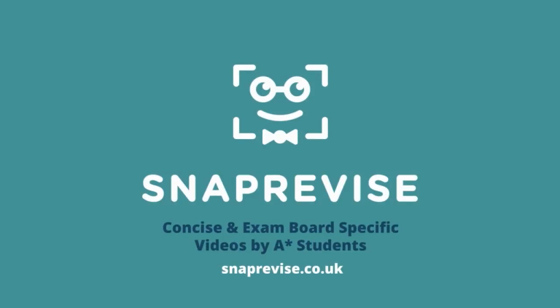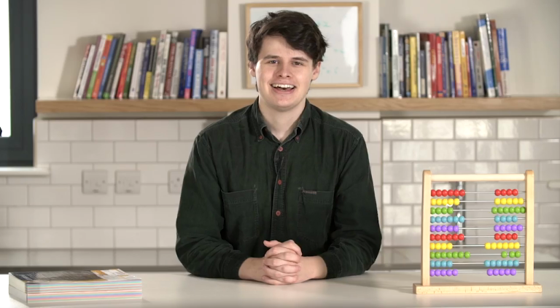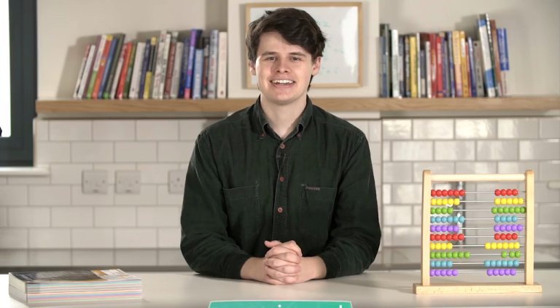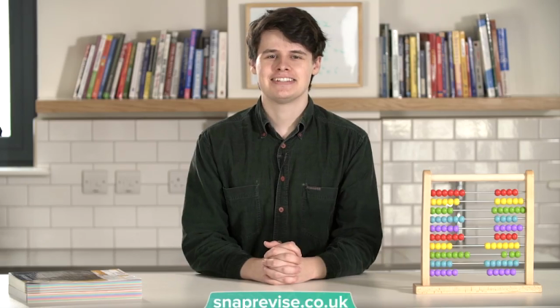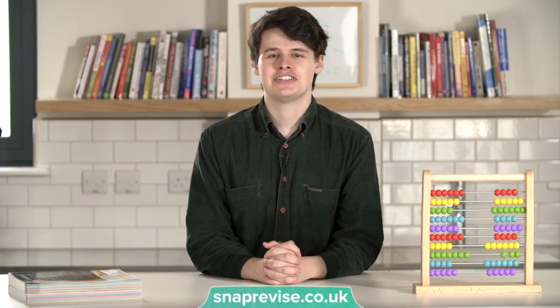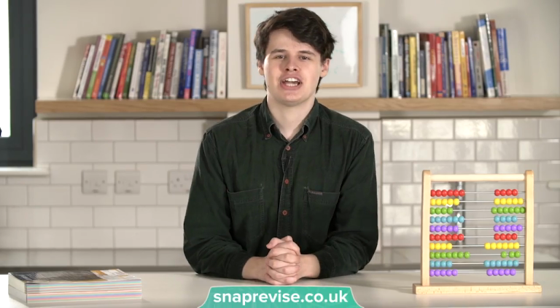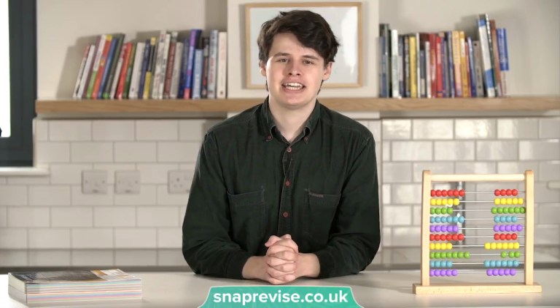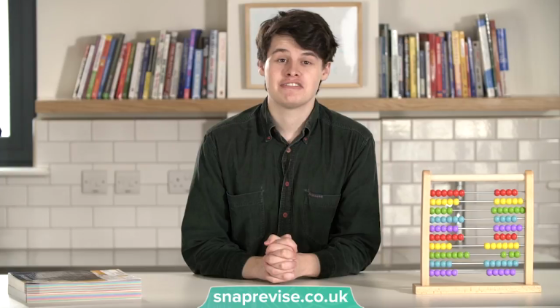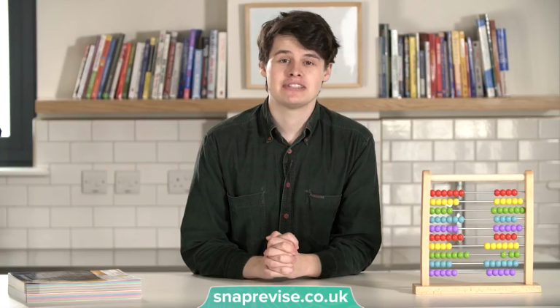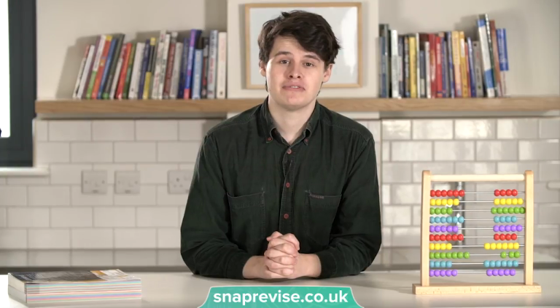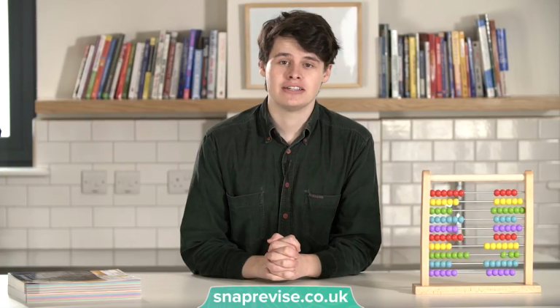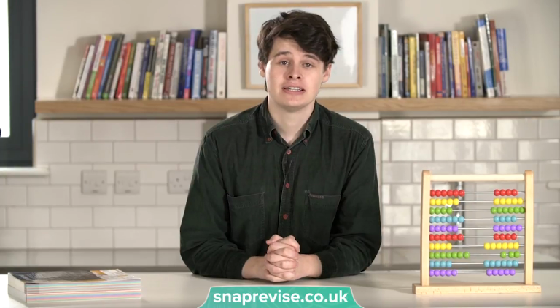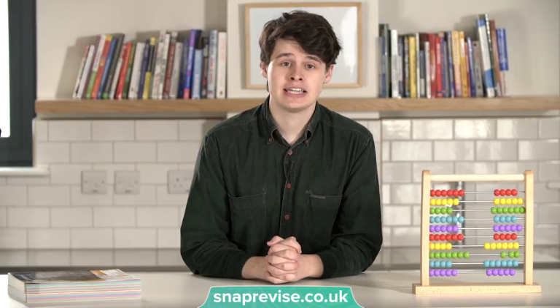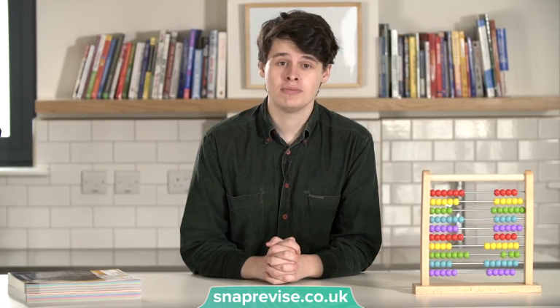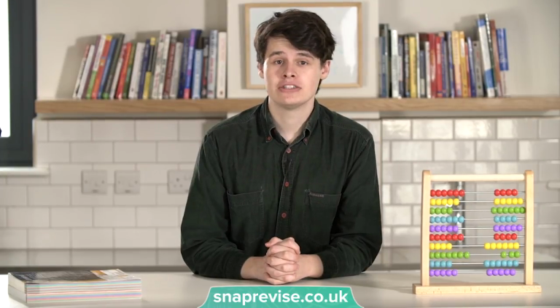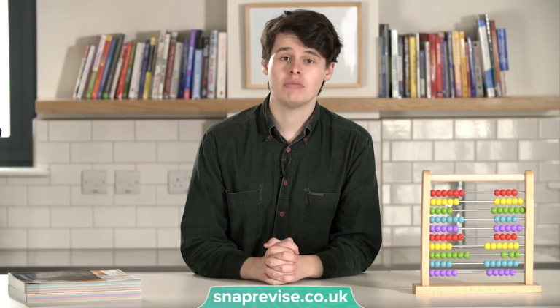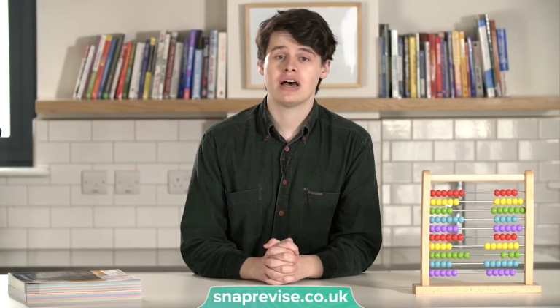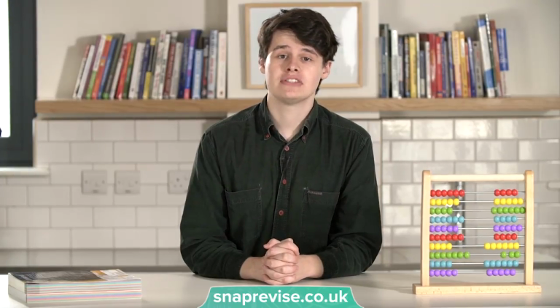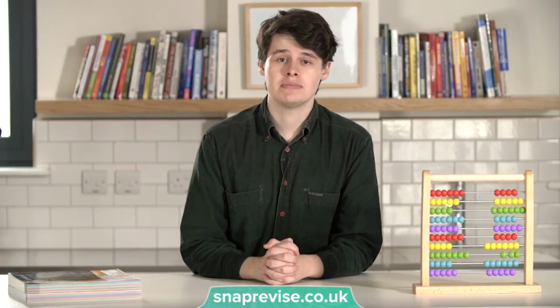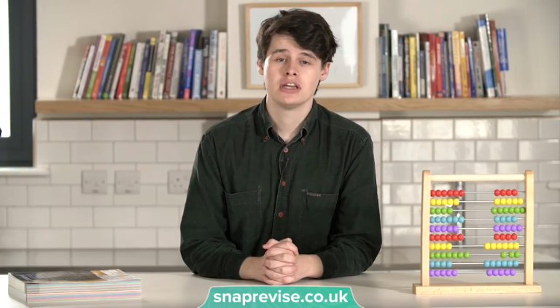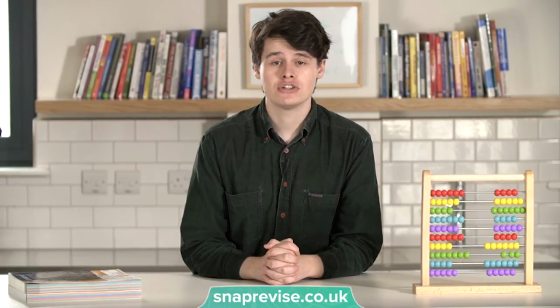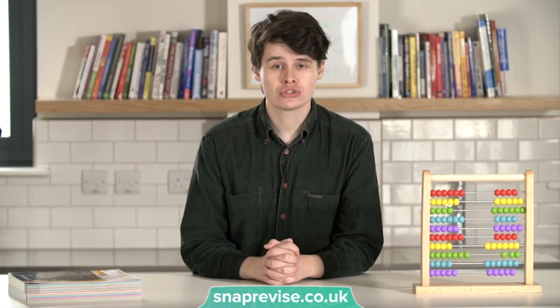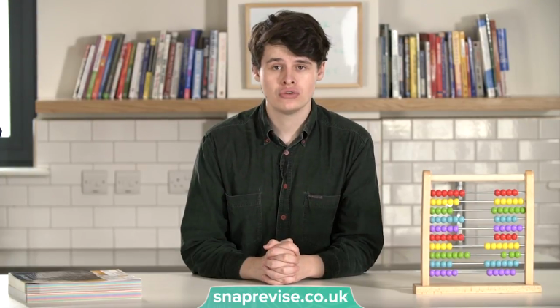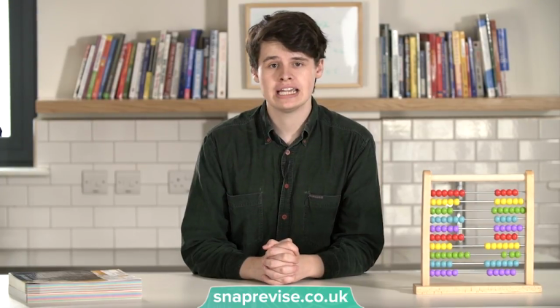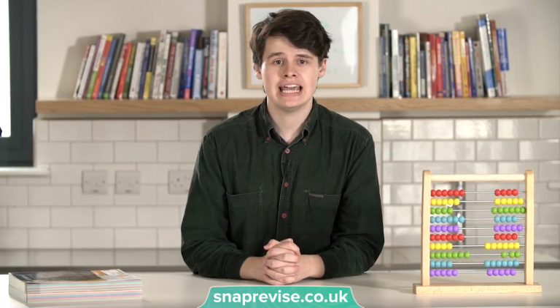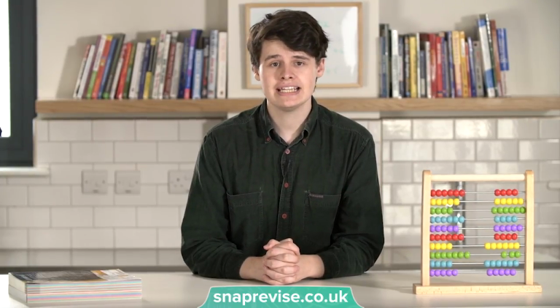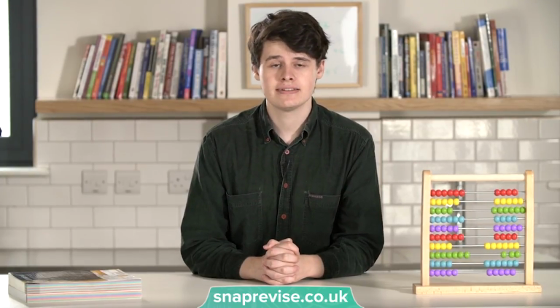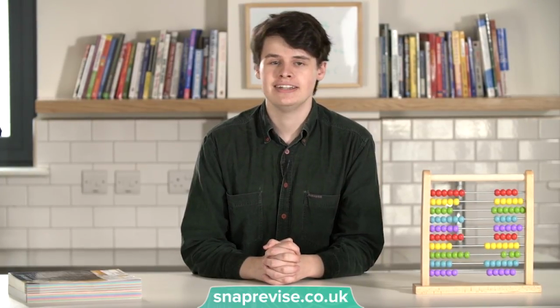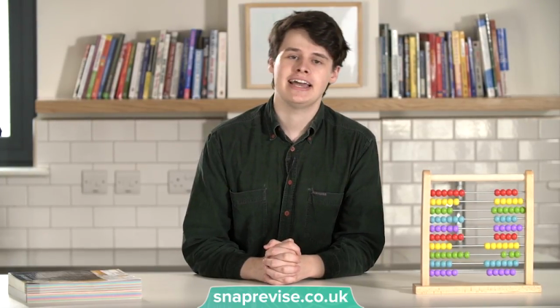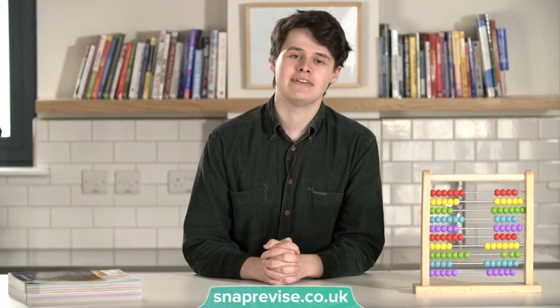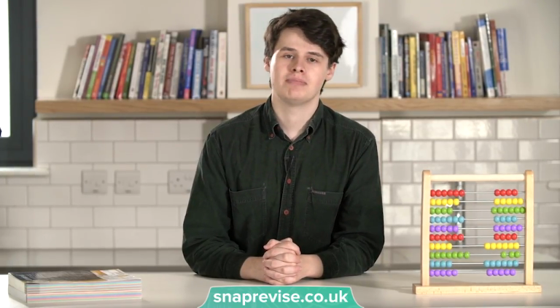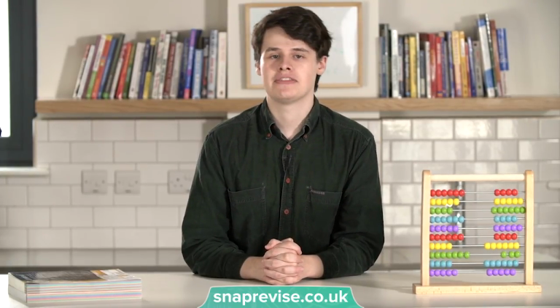Hi guys, it's Jack here from SnapRevise to give you my top 5 tips for scoring an A-star in A-level maths.